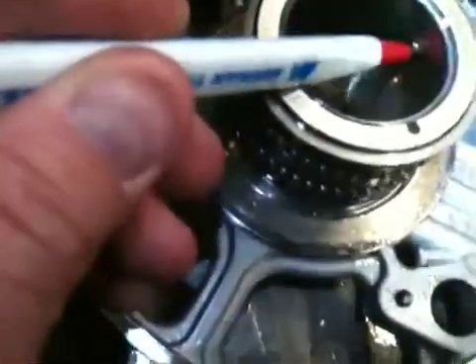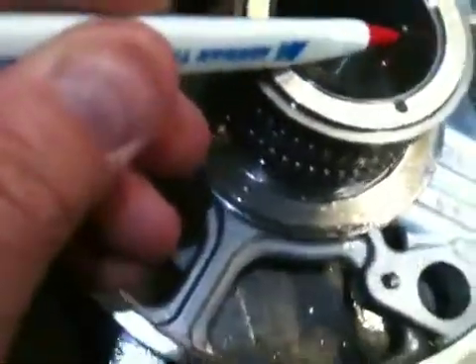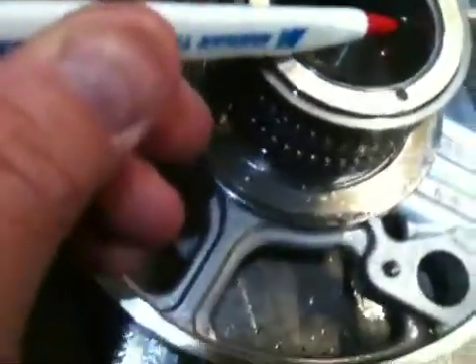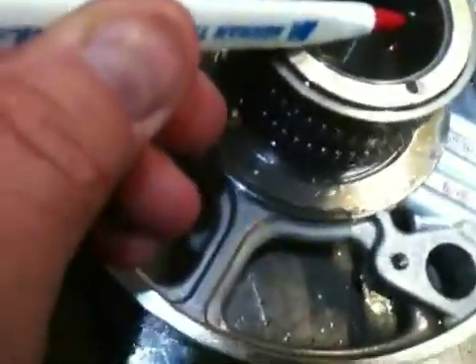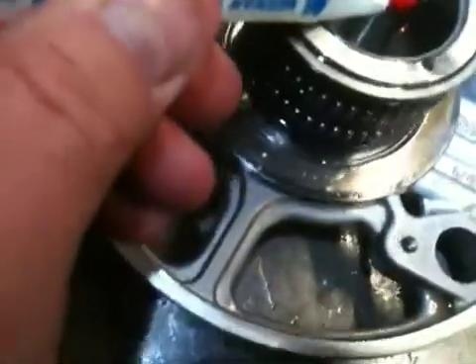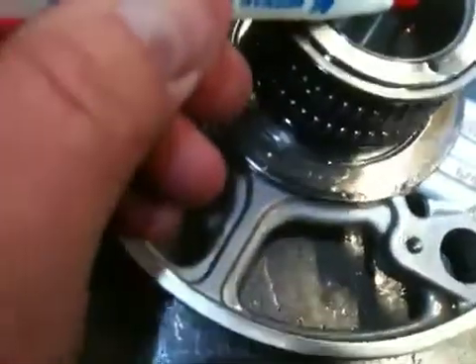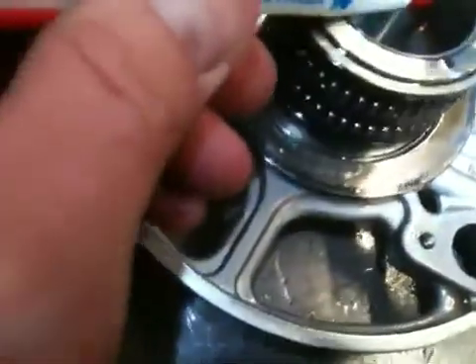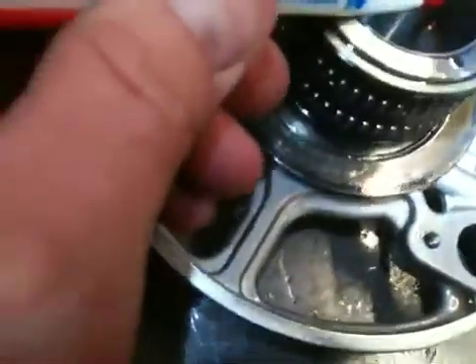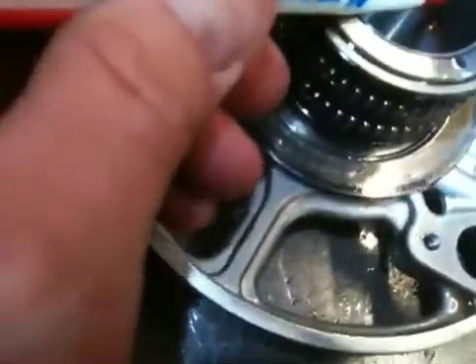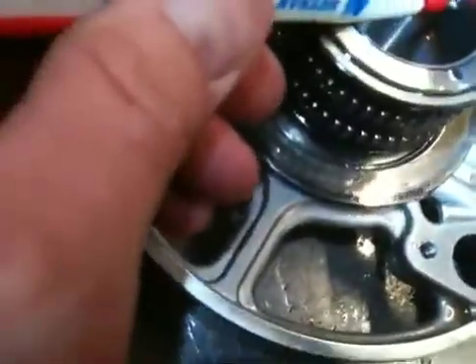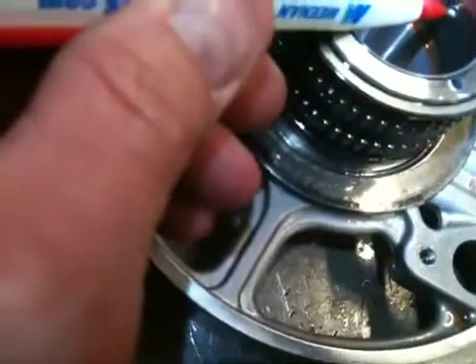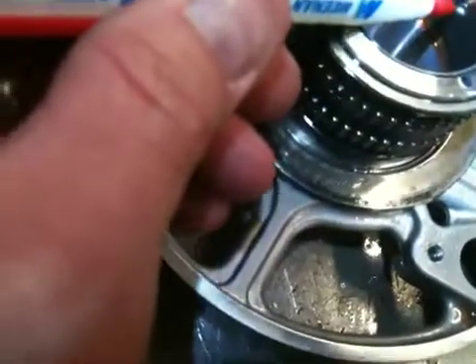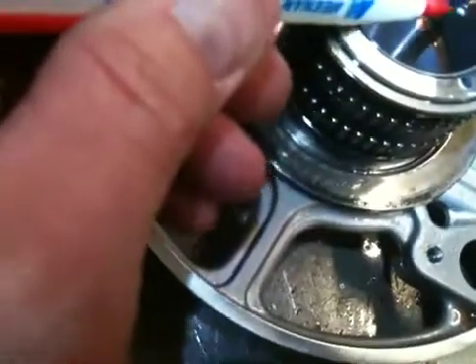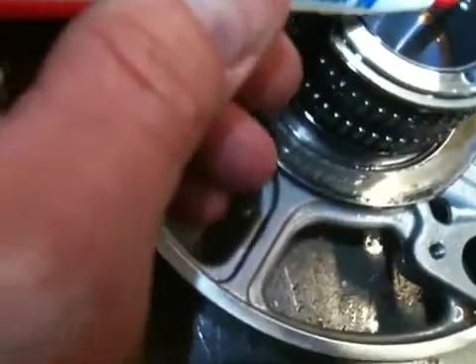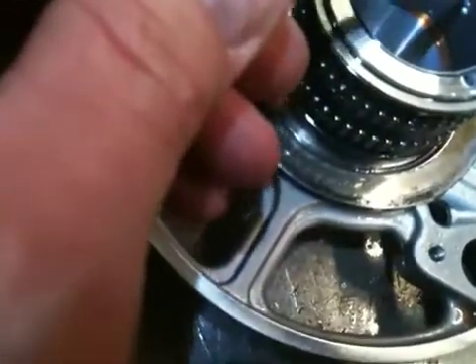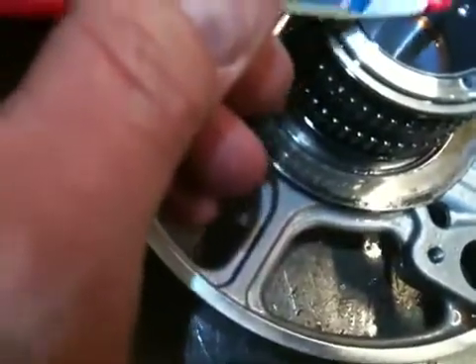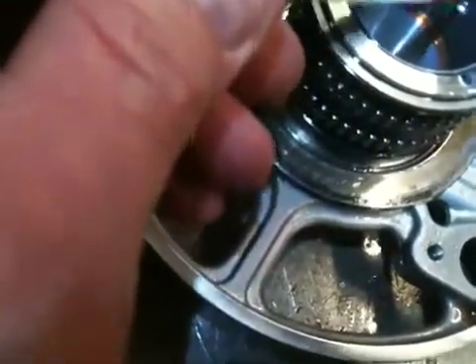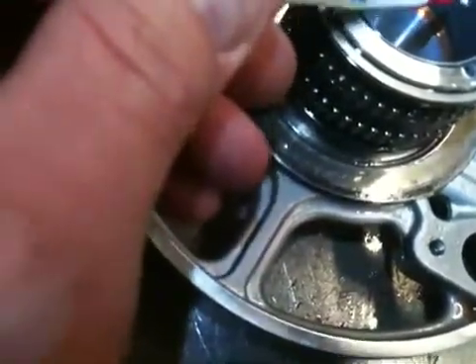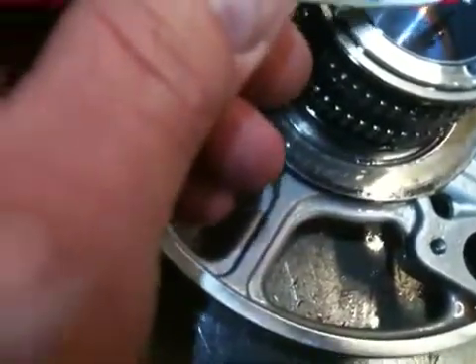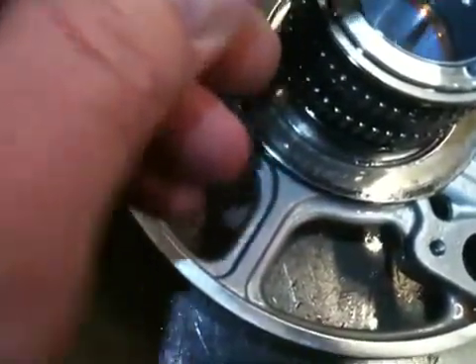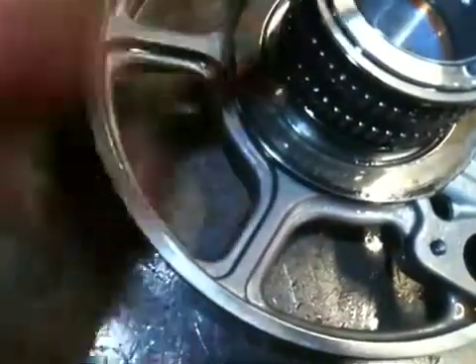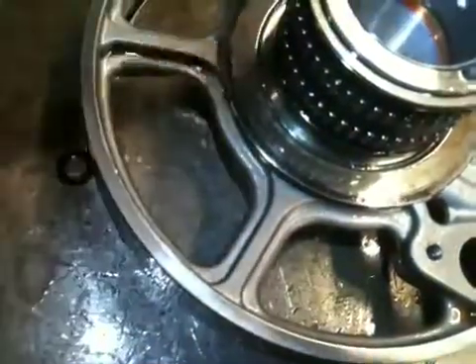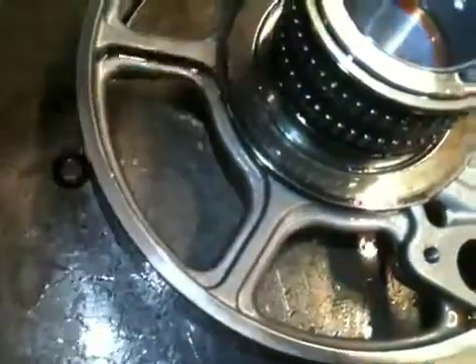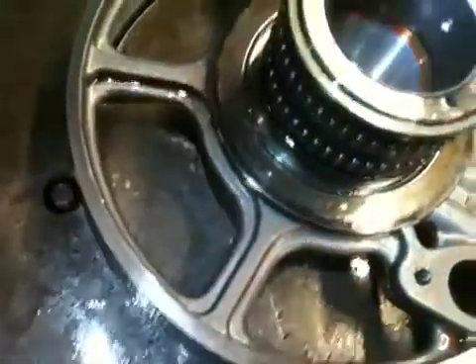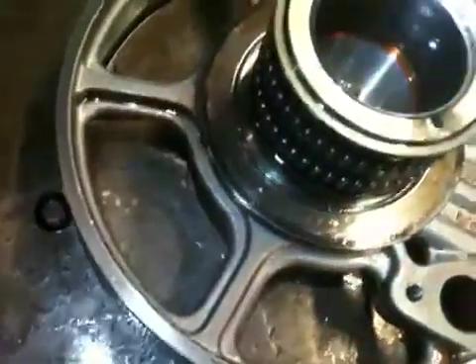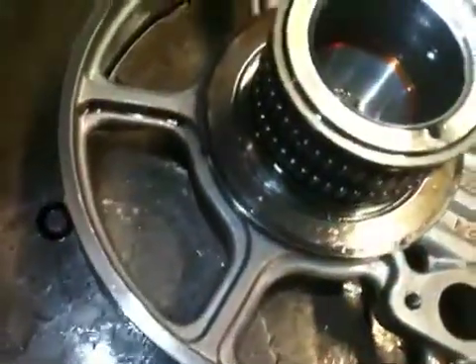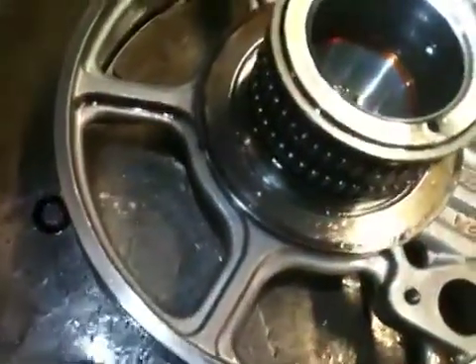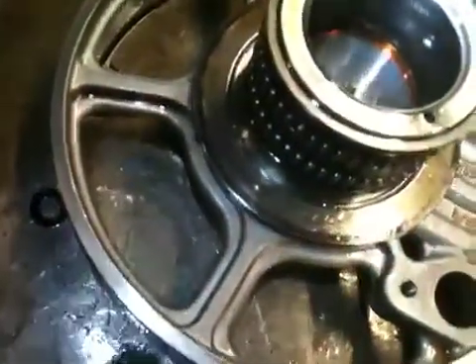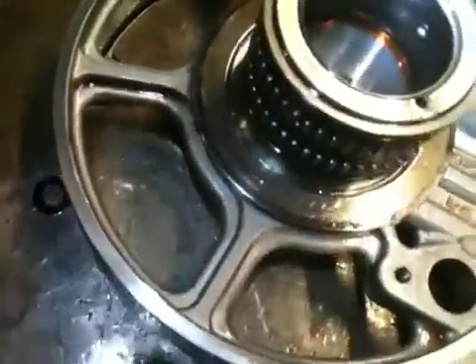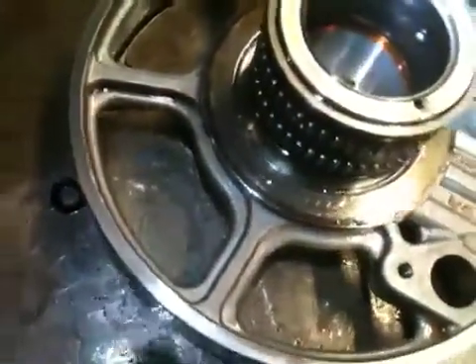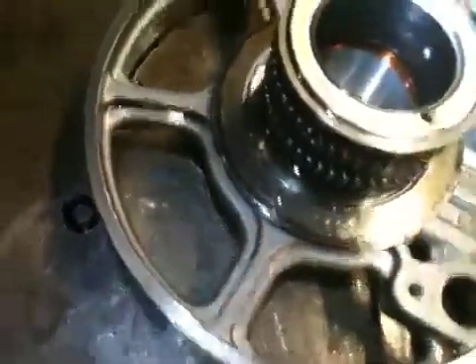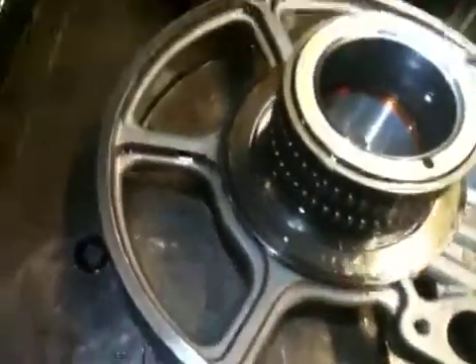That feed orifice — if those rings are not allowing it to seal properly, you can wind up with a neutral condition.